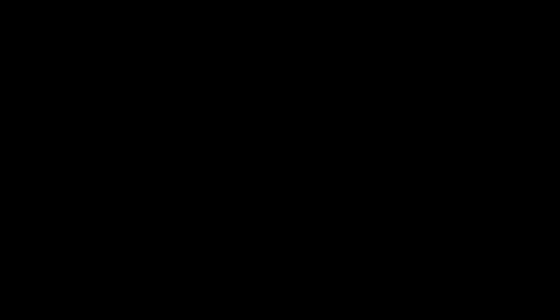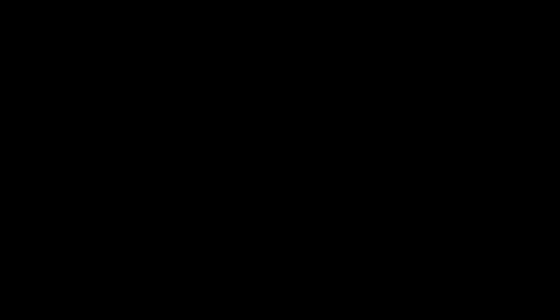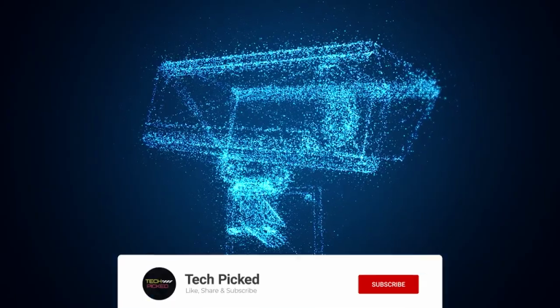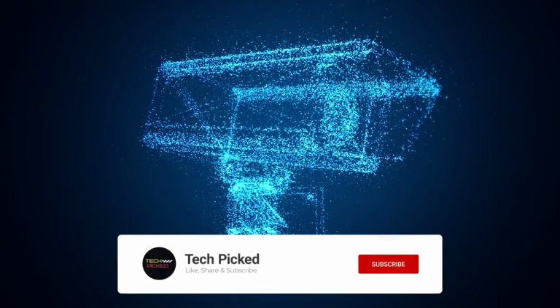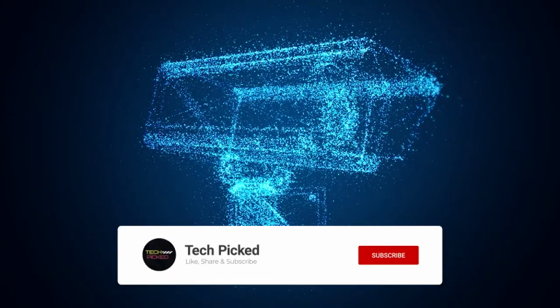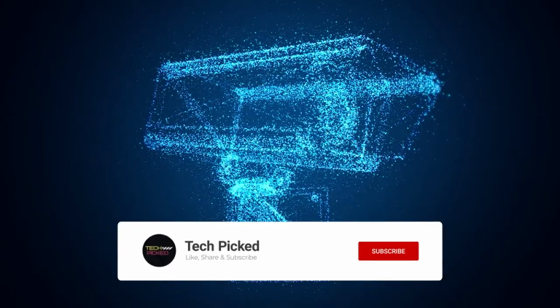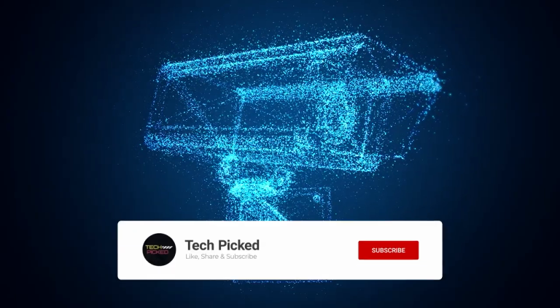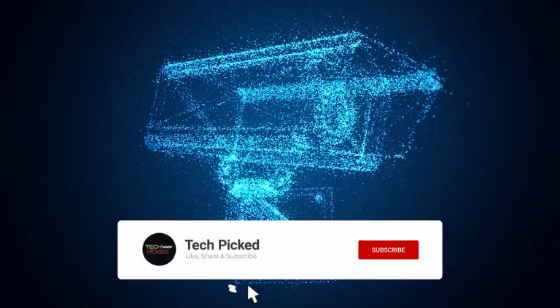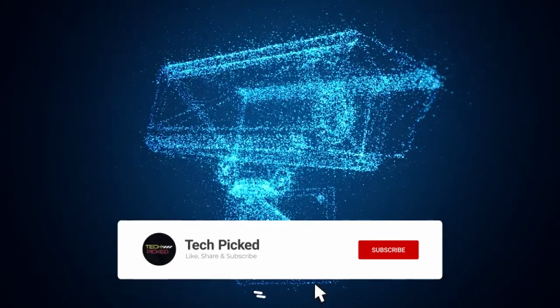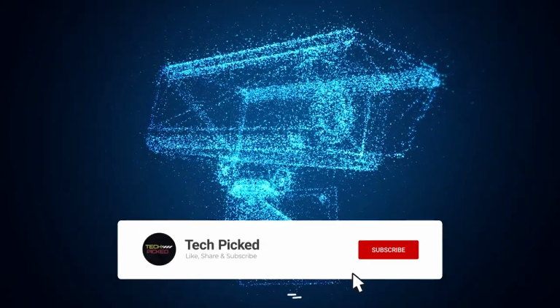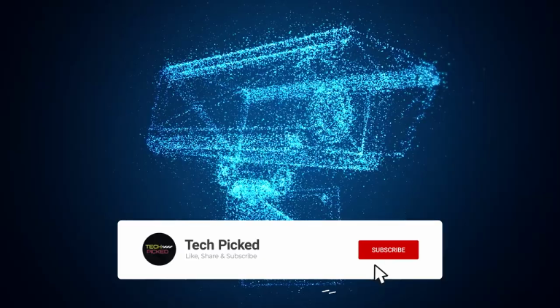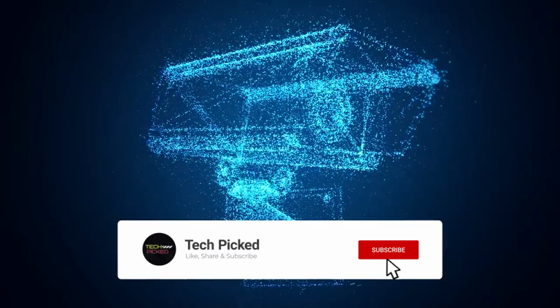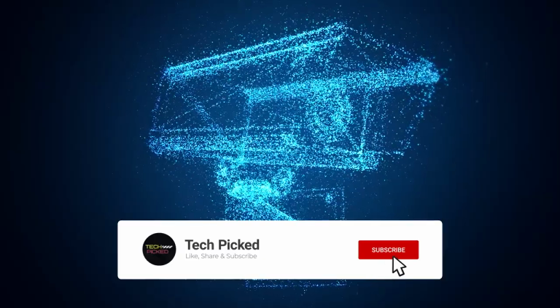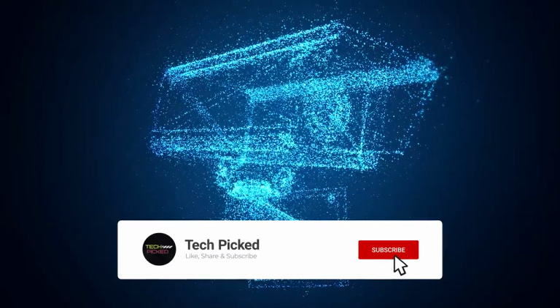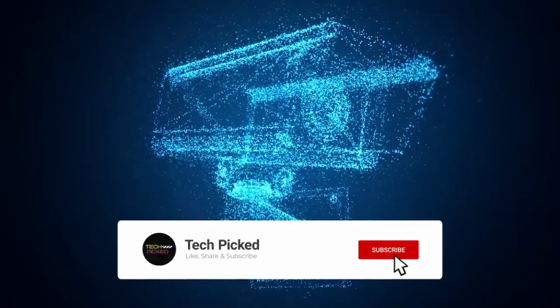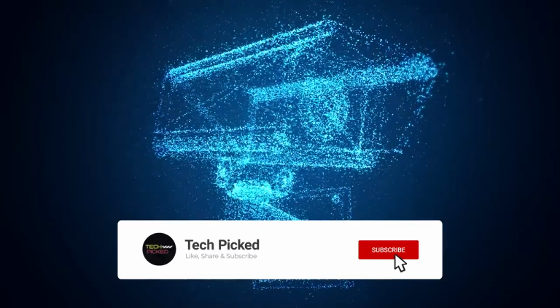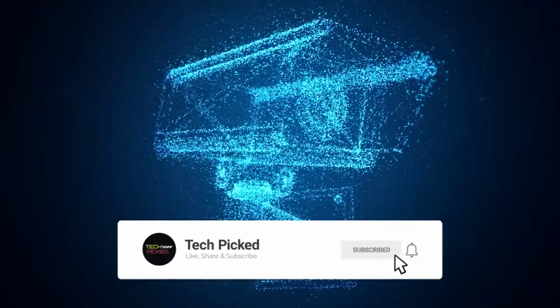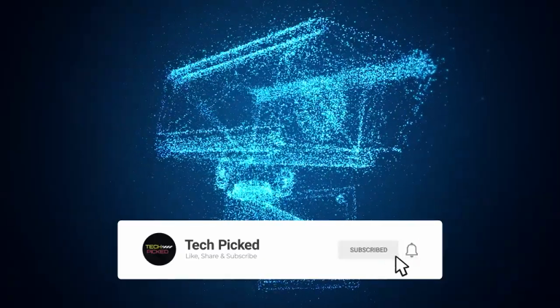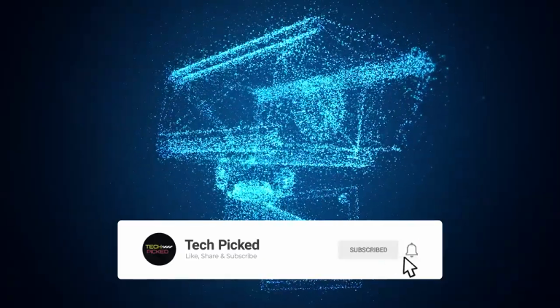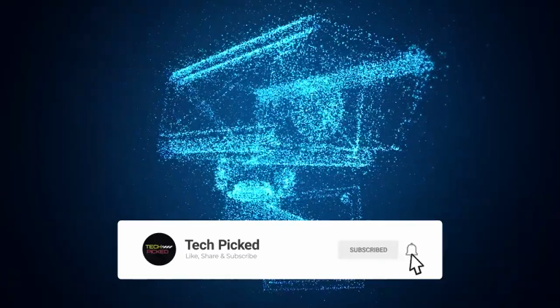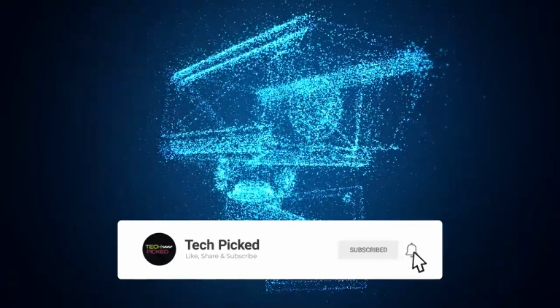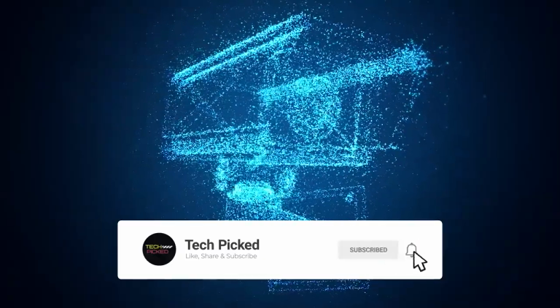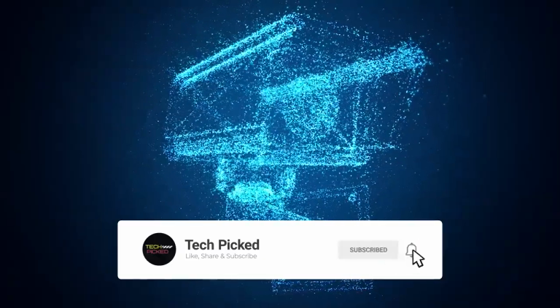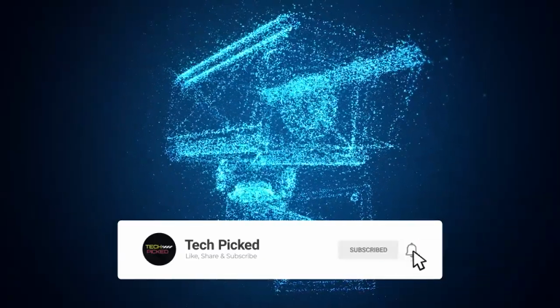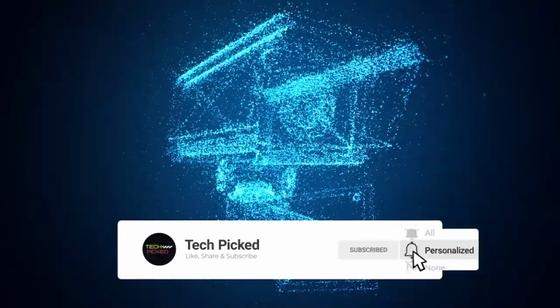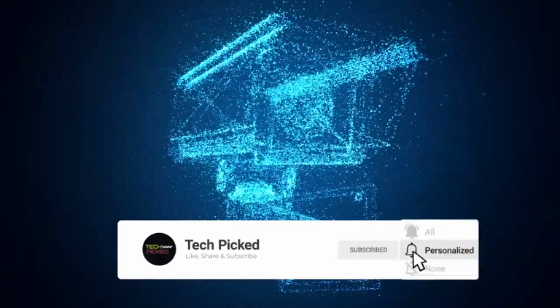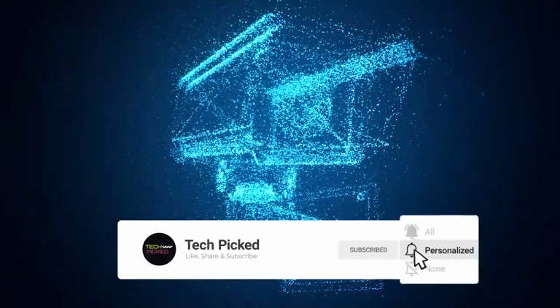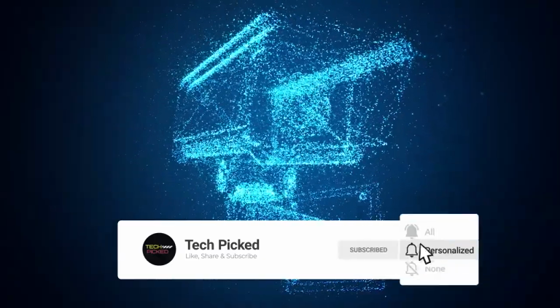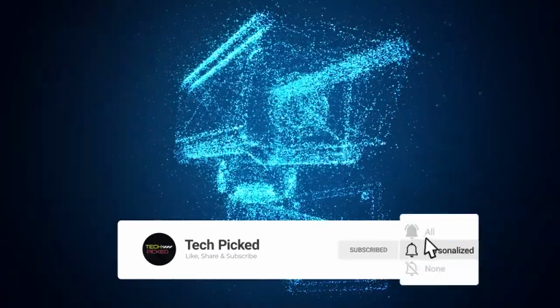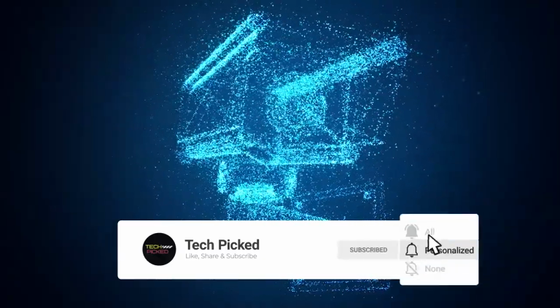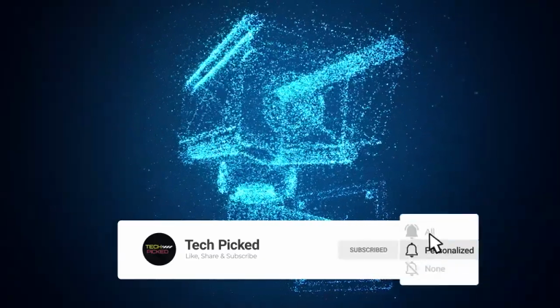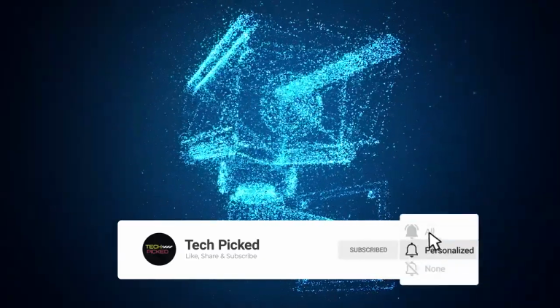You will find all the links to these products in the description below. Thanks for watching this video.